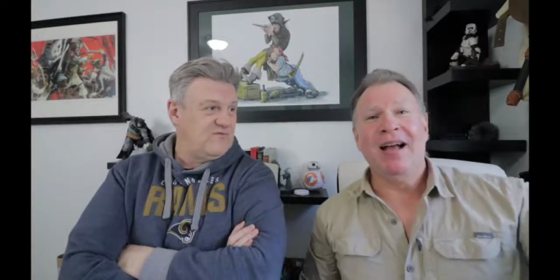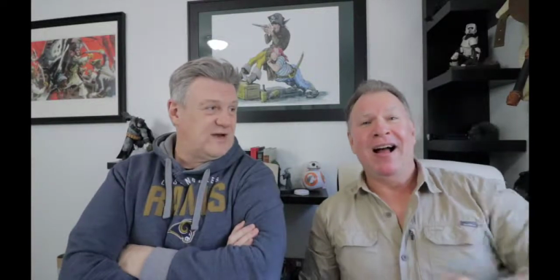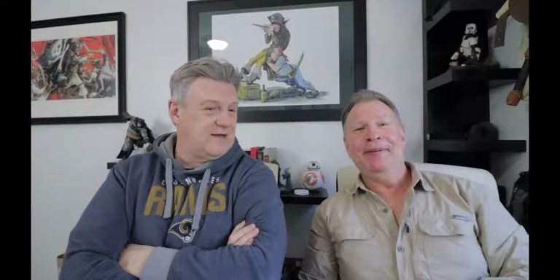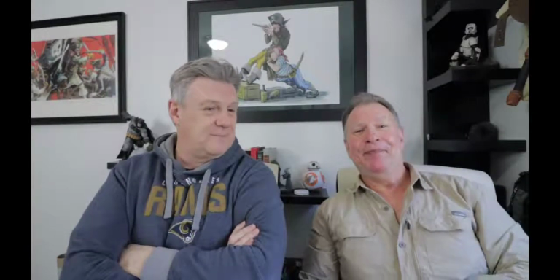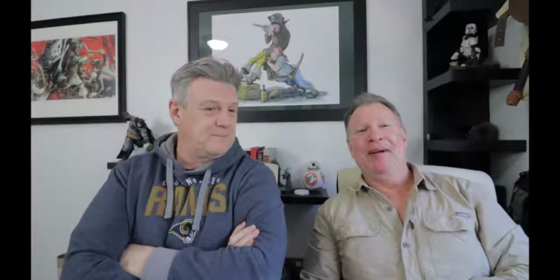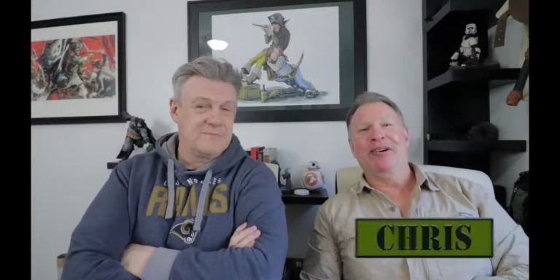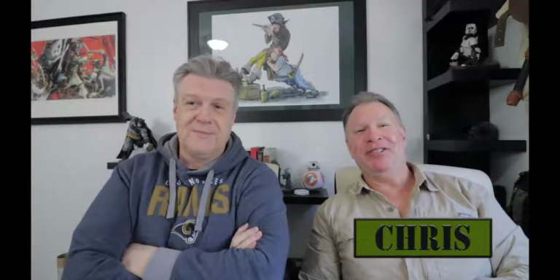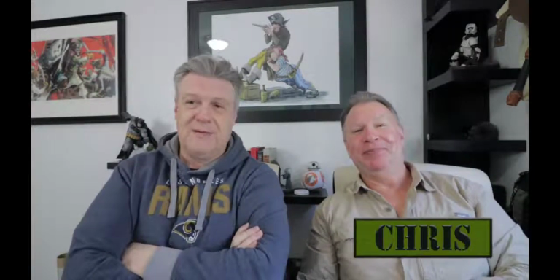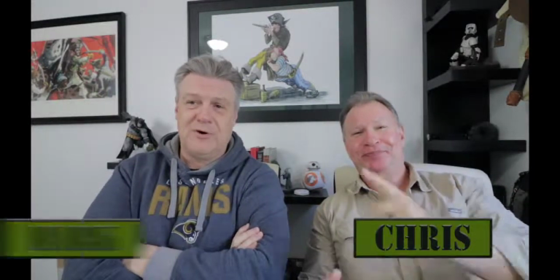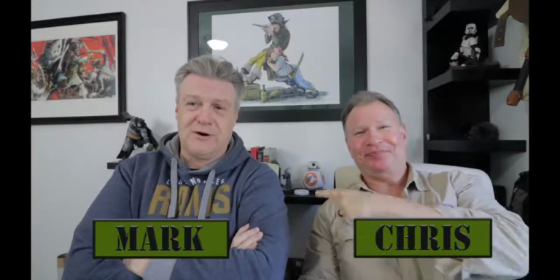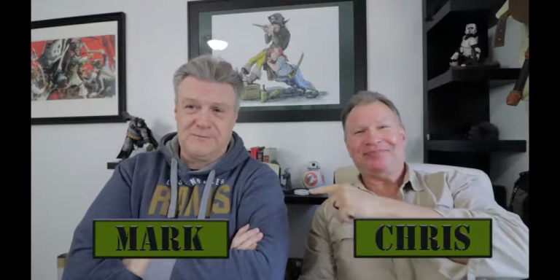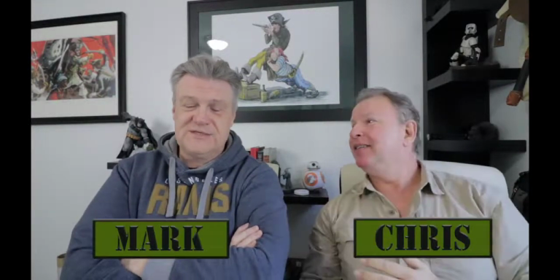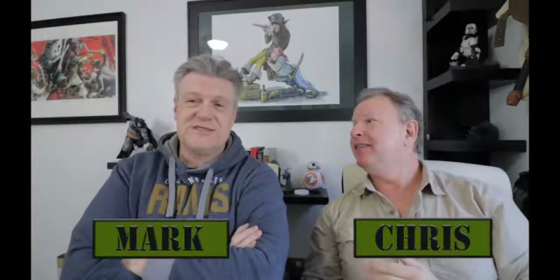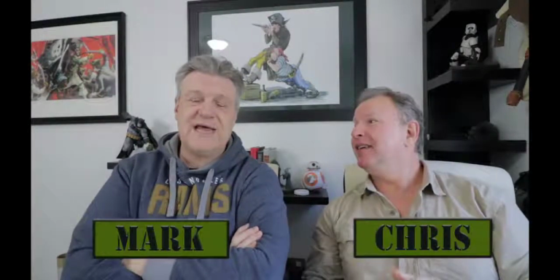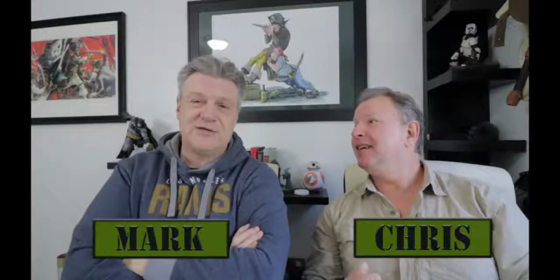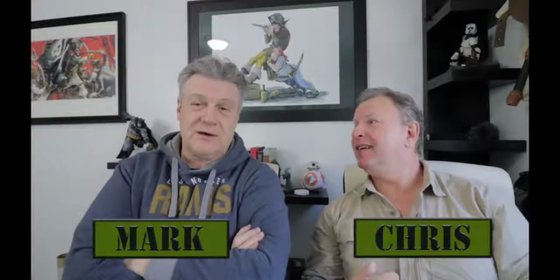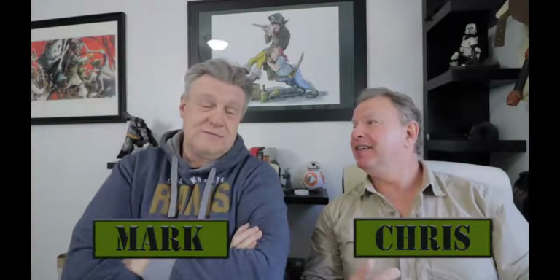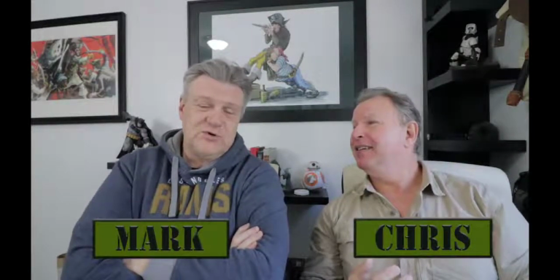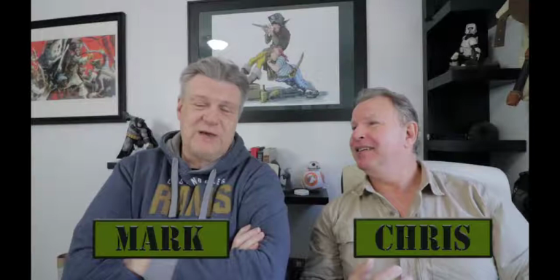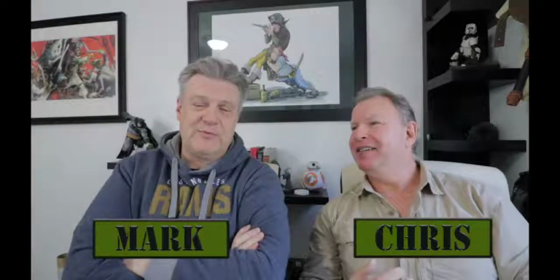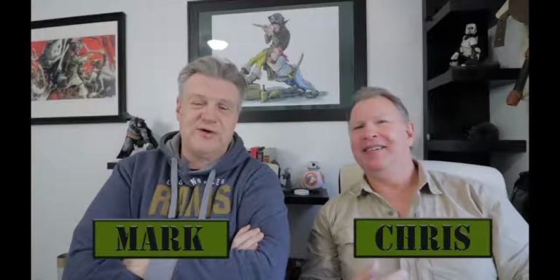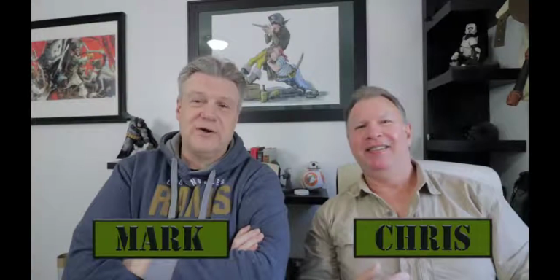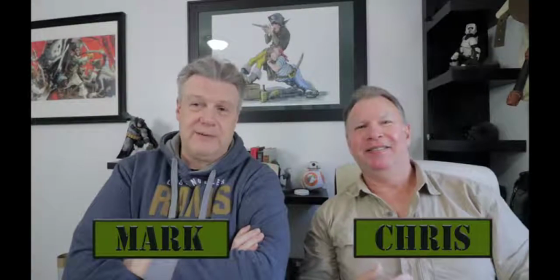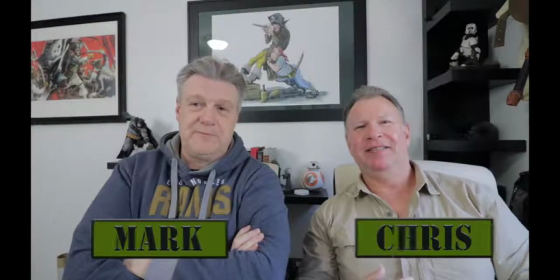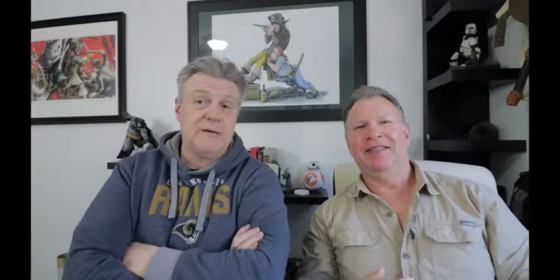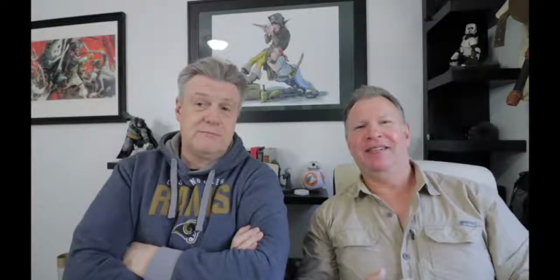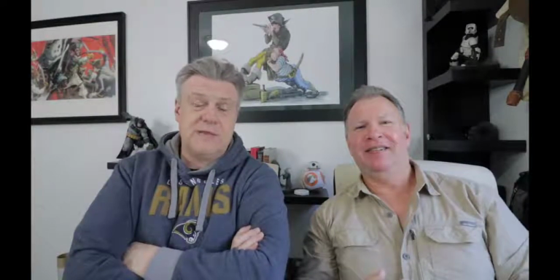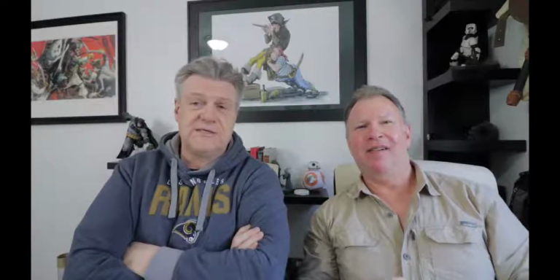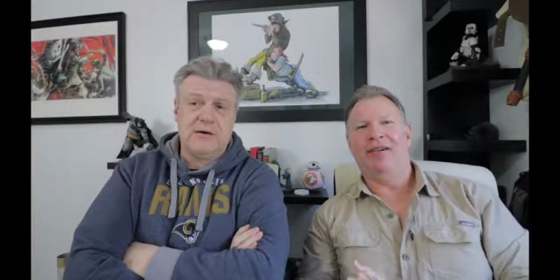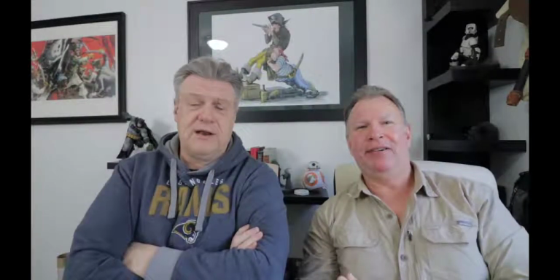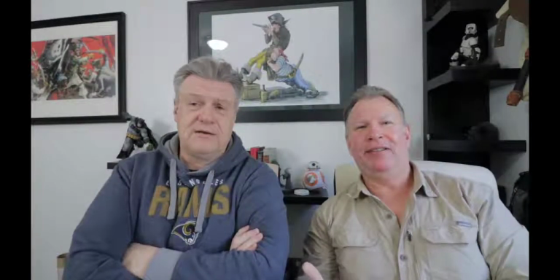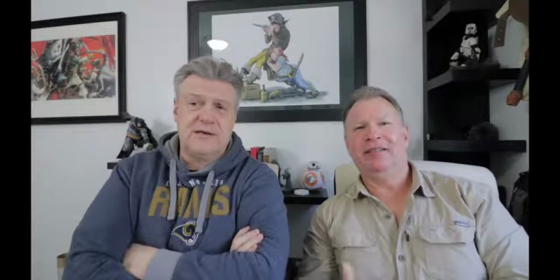Hi, I'm Chris. I'm Mark. This is Tank Talkin' — until we come up with a different name, which is entirely likely.